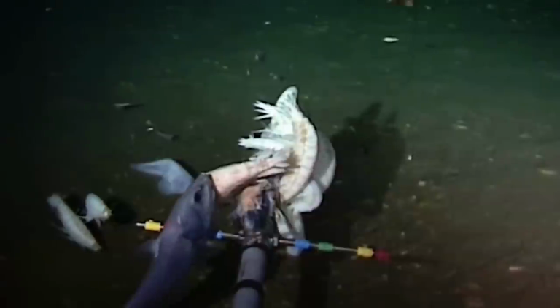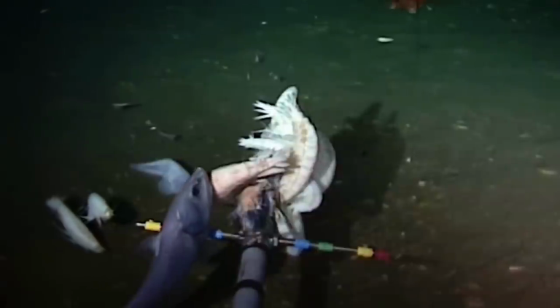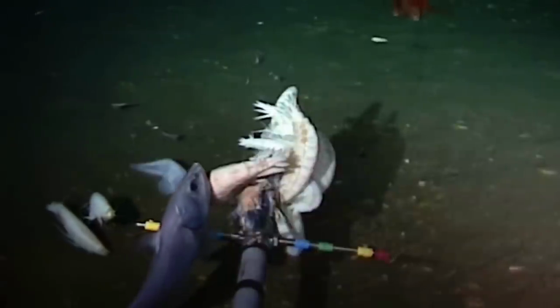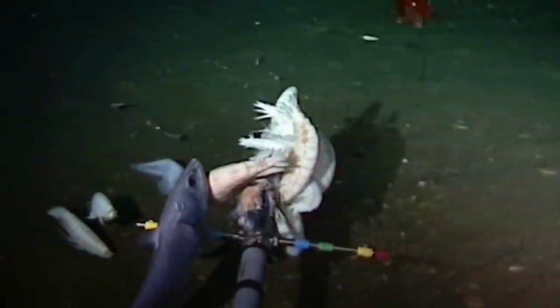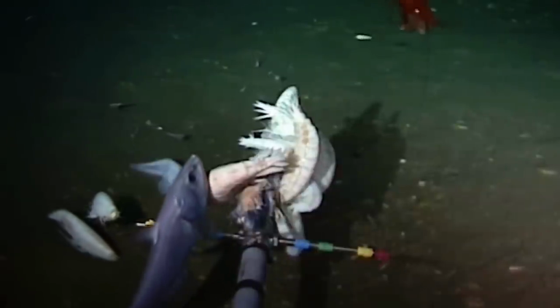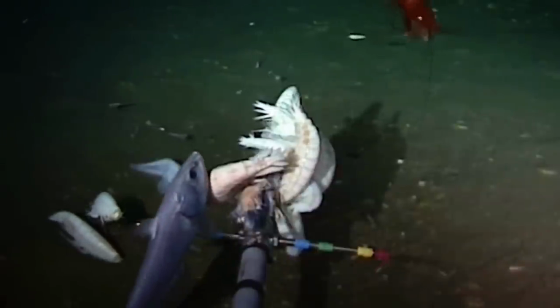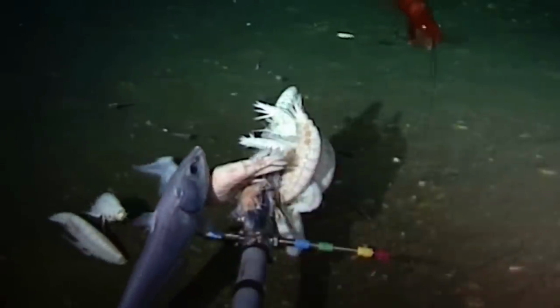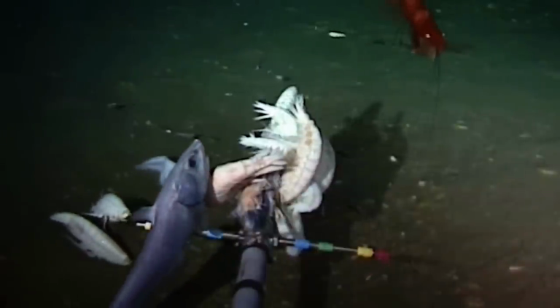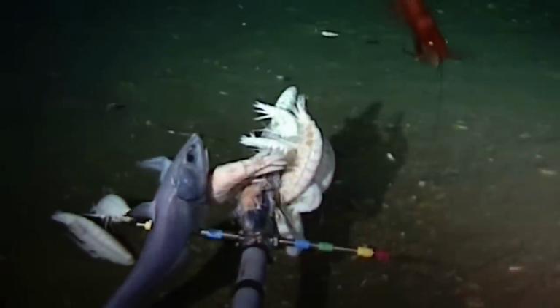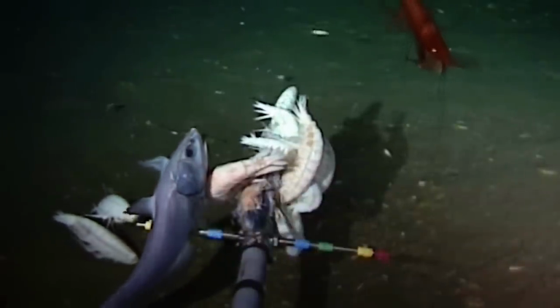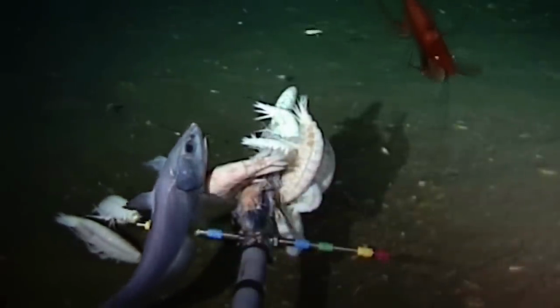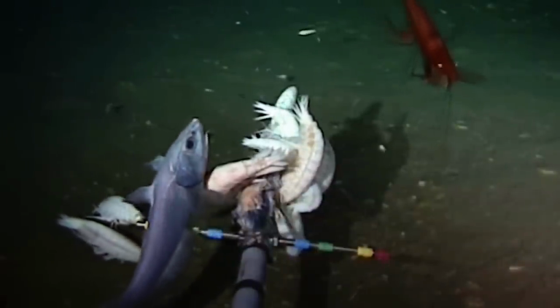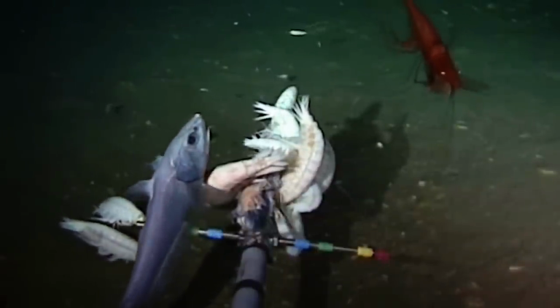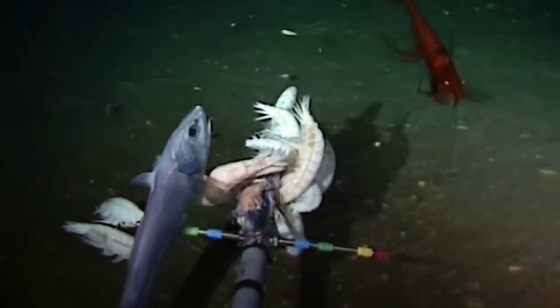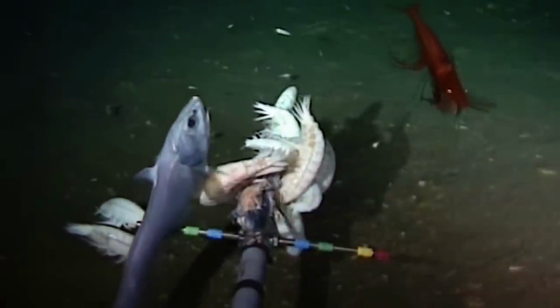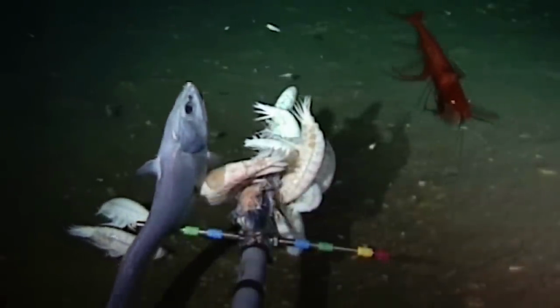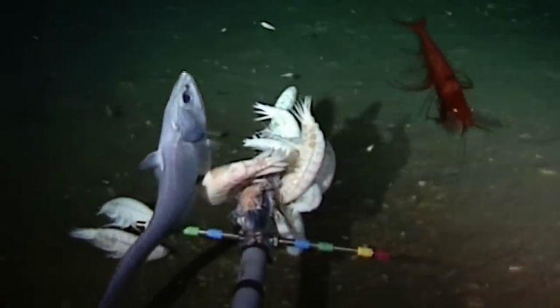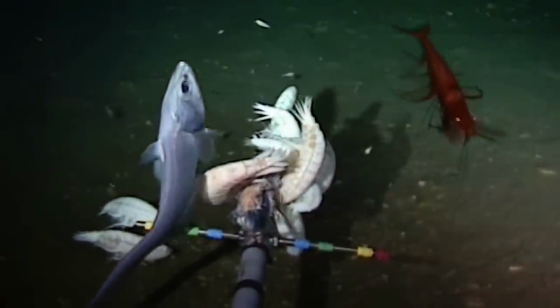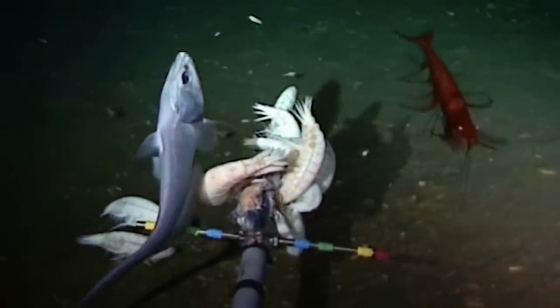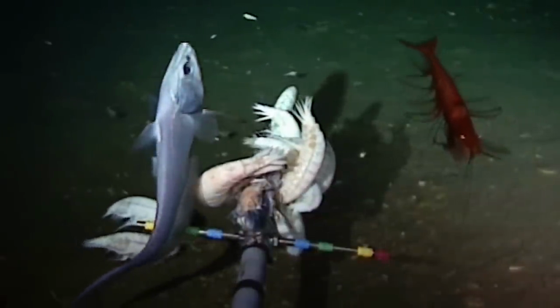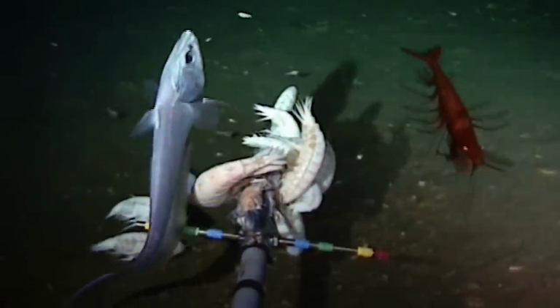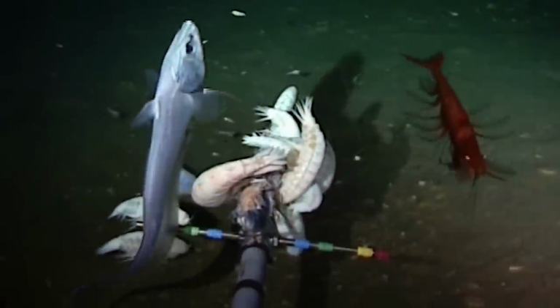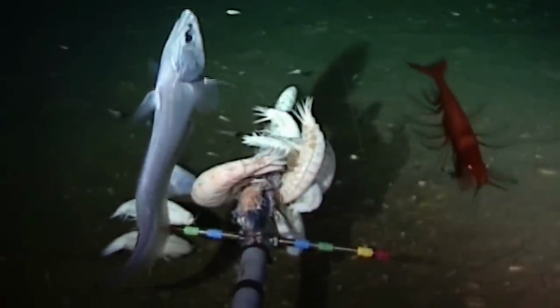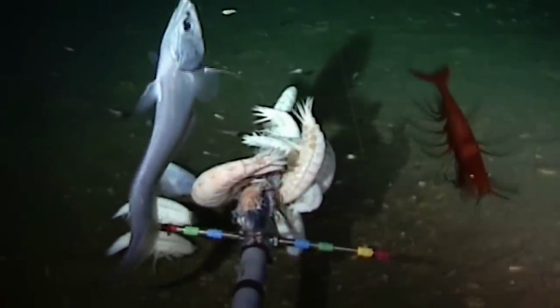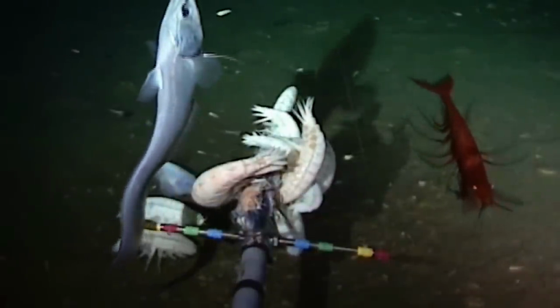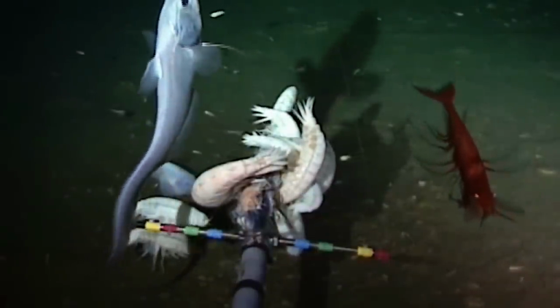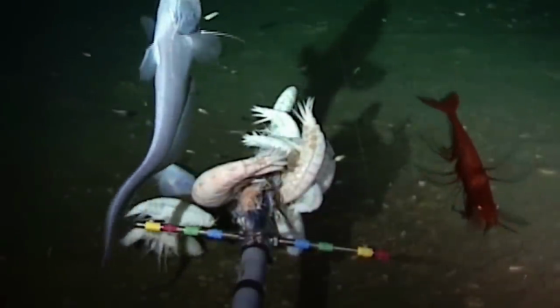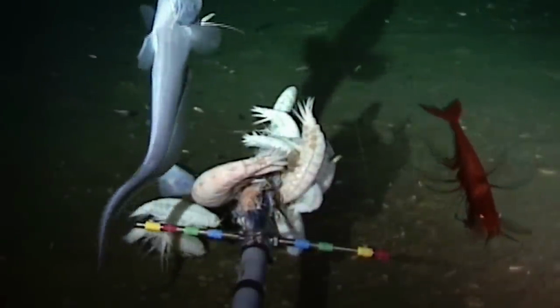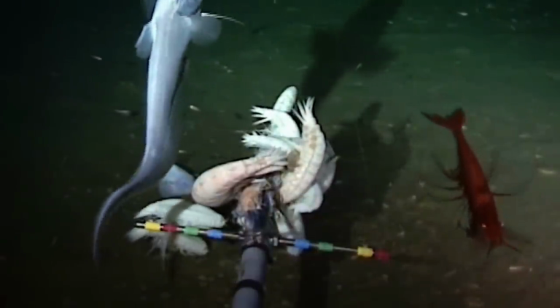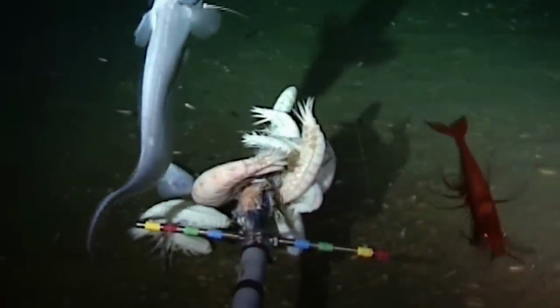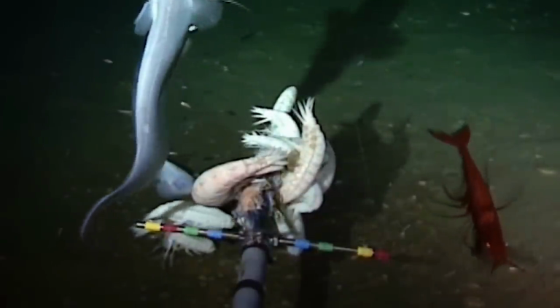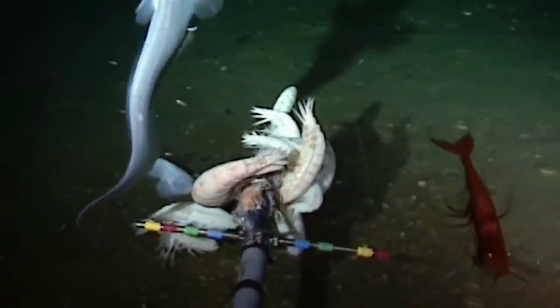Supergiant amphipods were first discovered in 1899 when a trawler caught two specimens from the Atlantic Ocean.